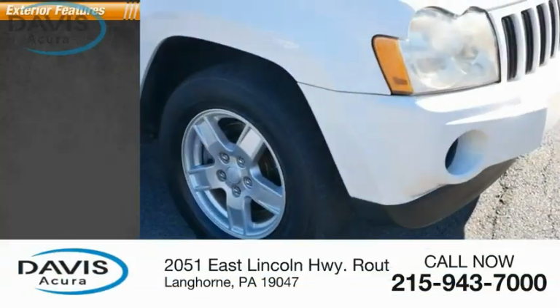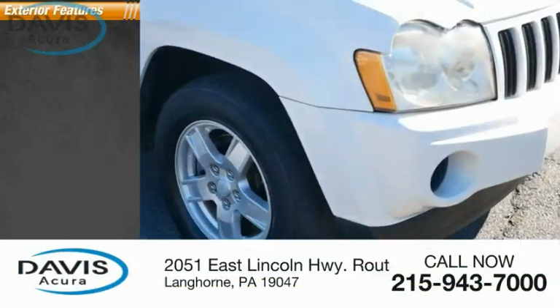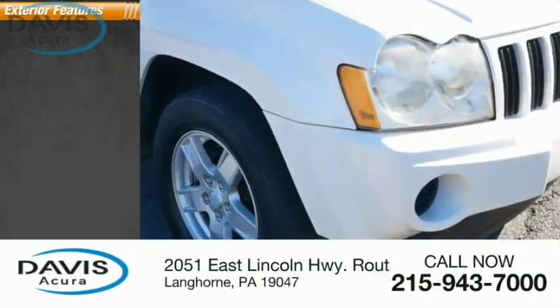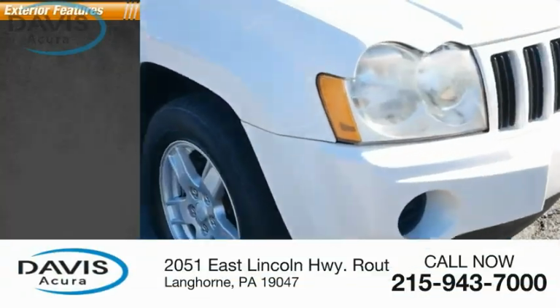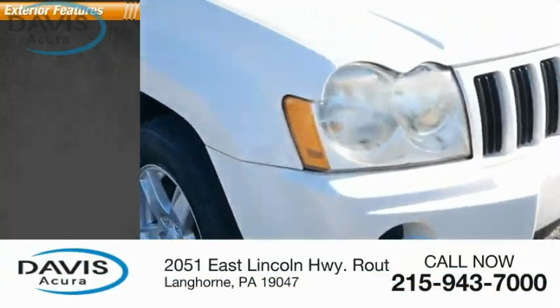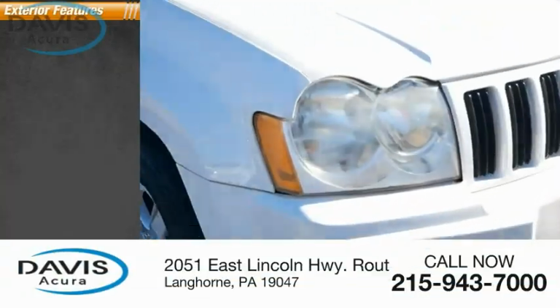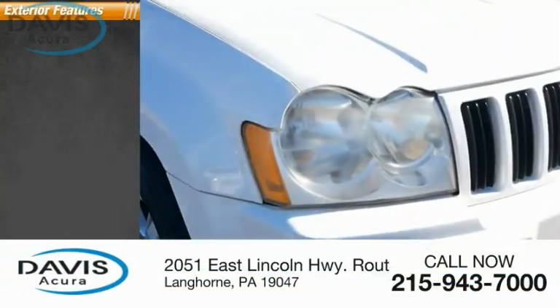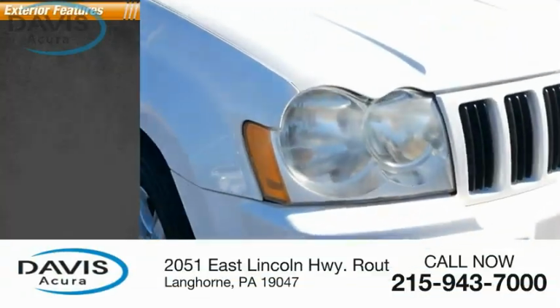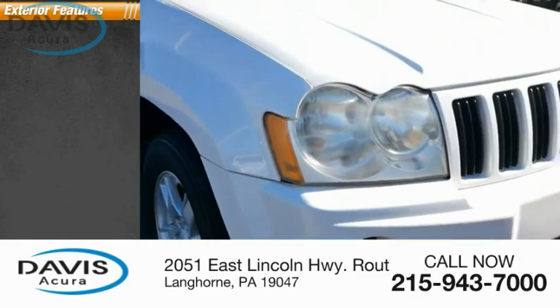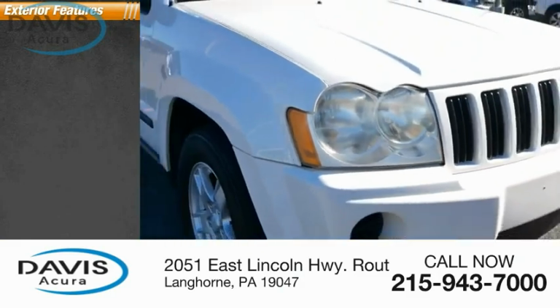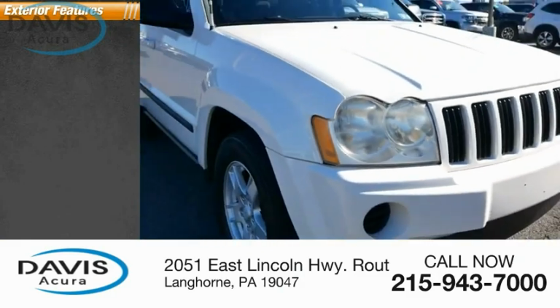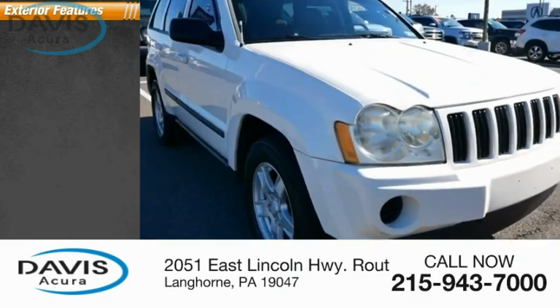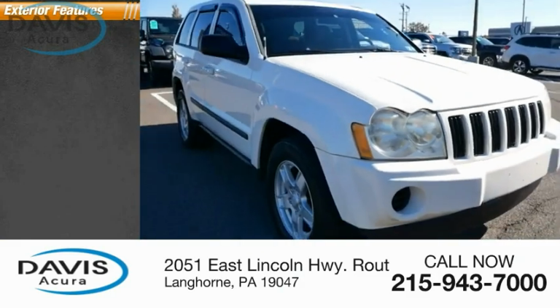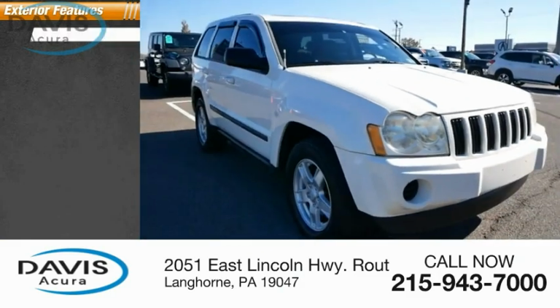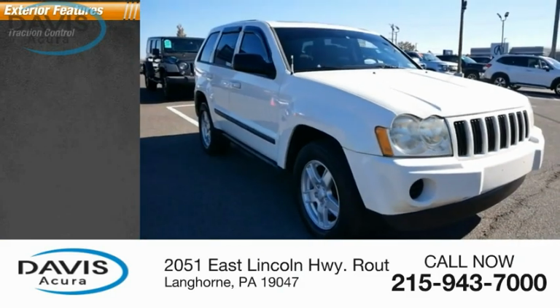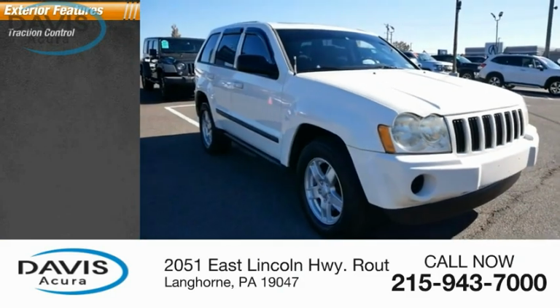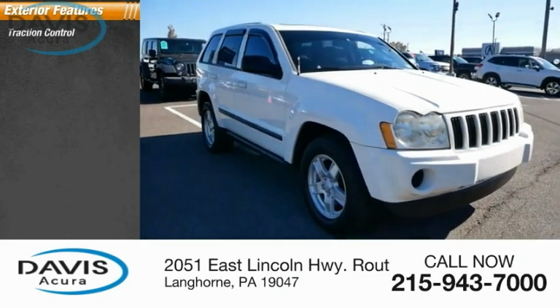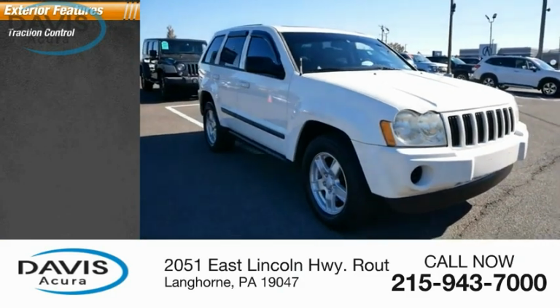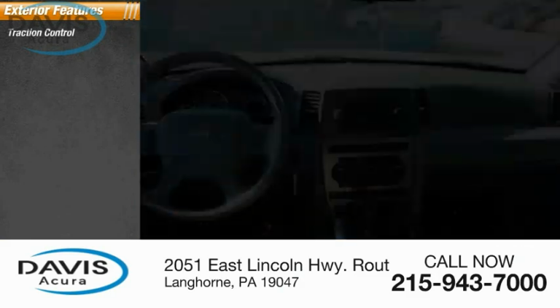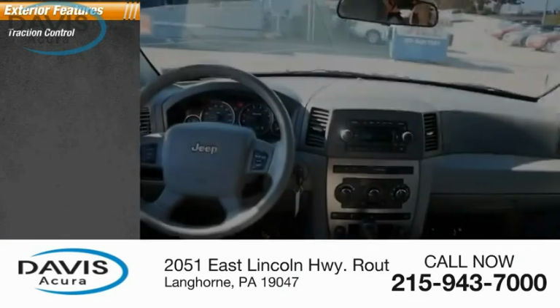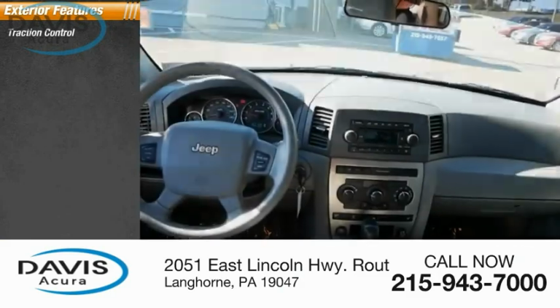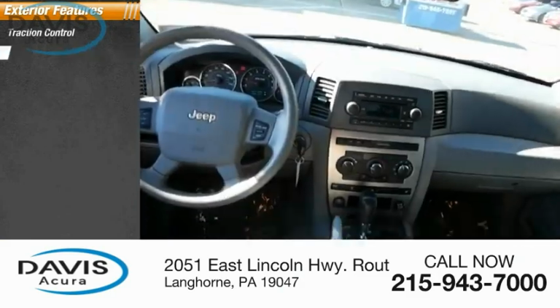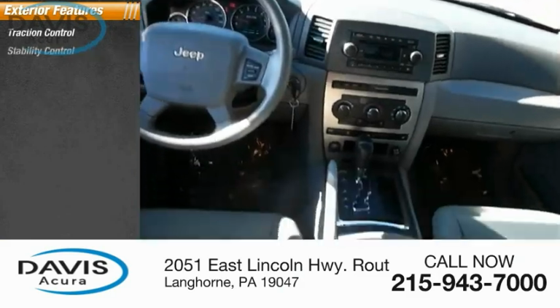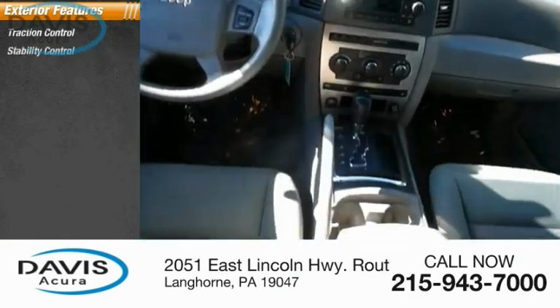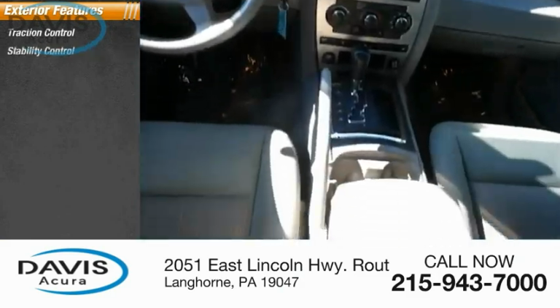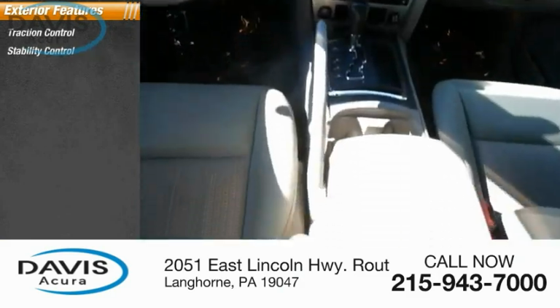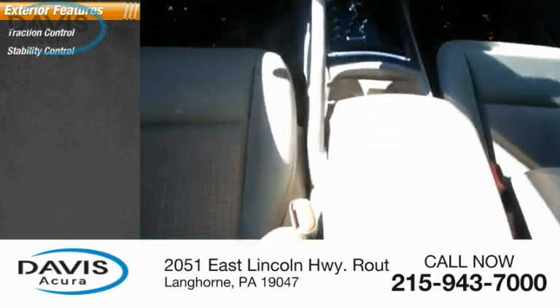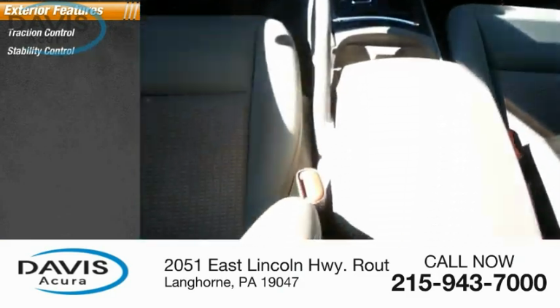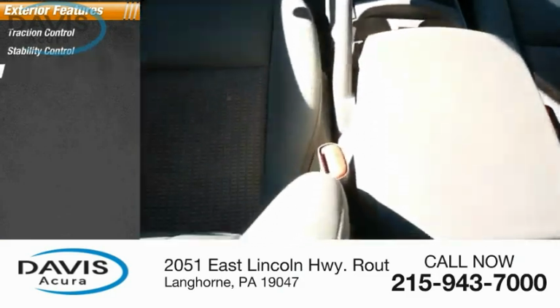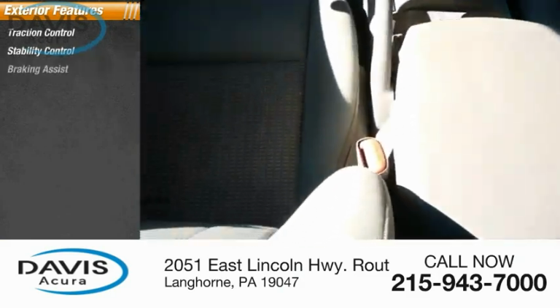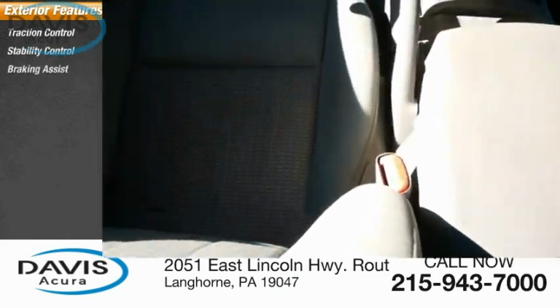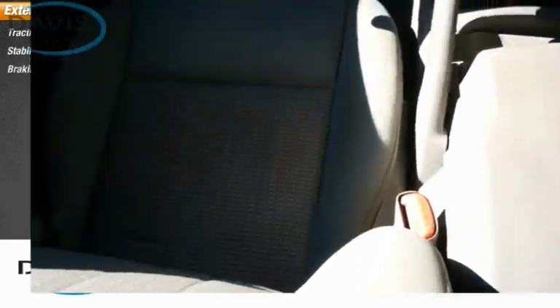Here are some of this vehicle's great options: traction control, stability control, braking assist.